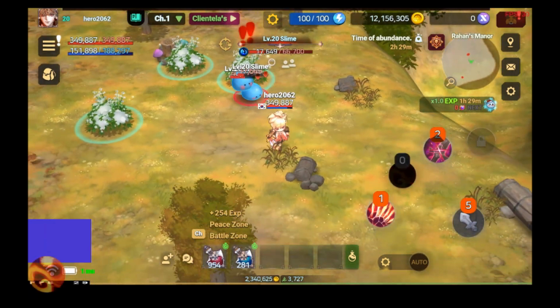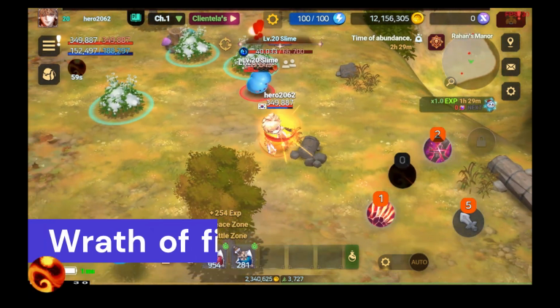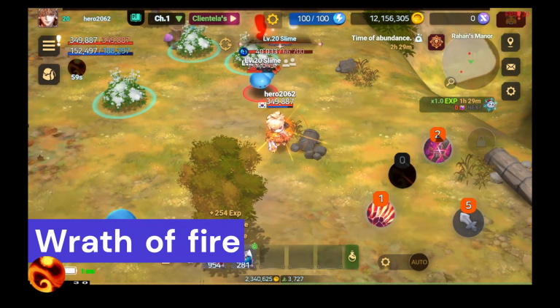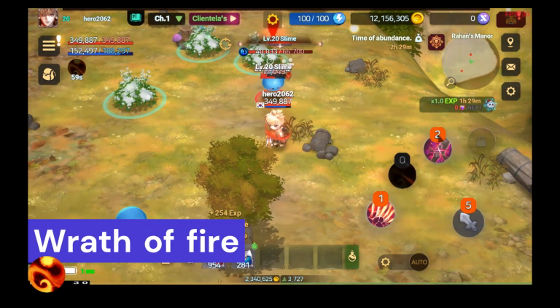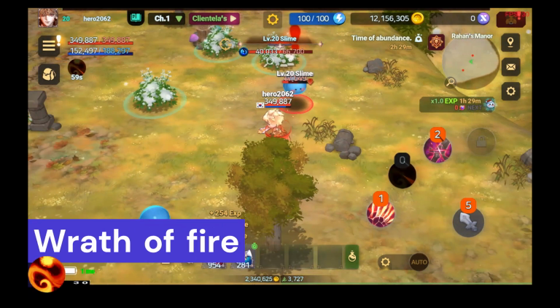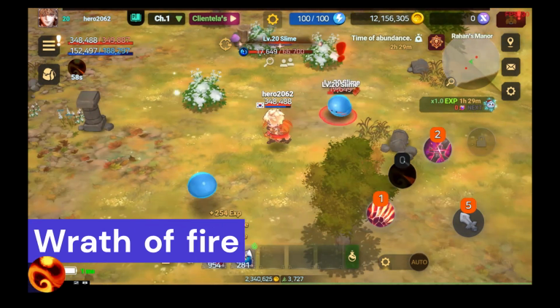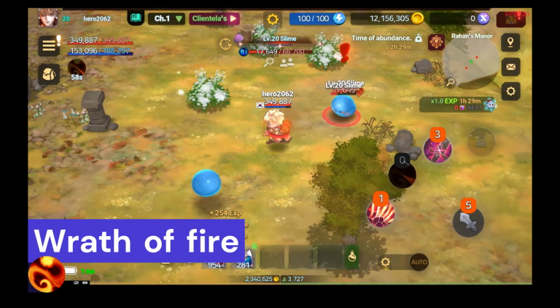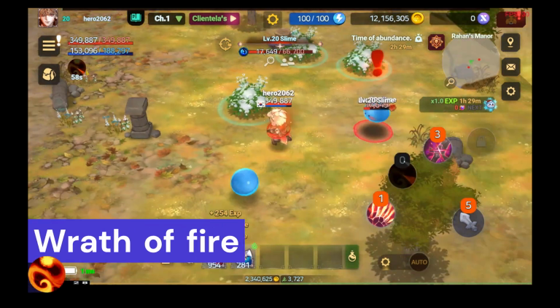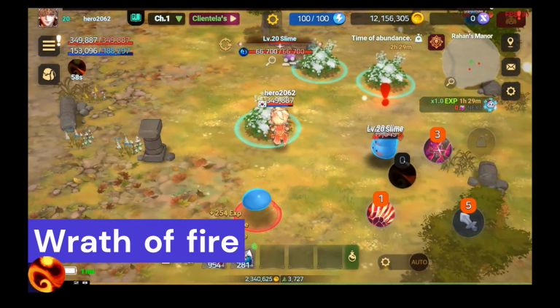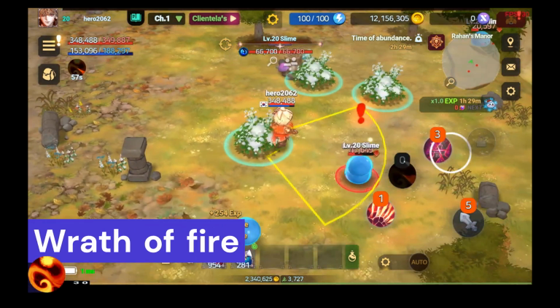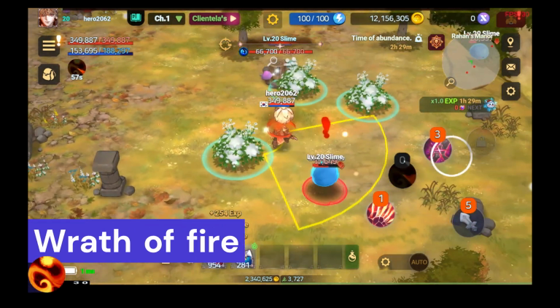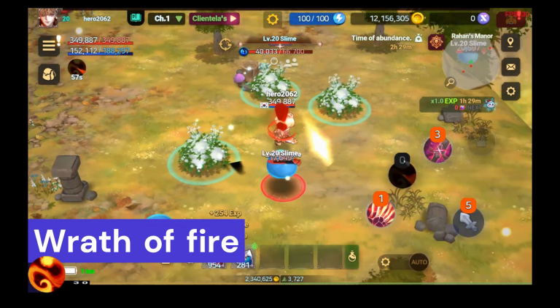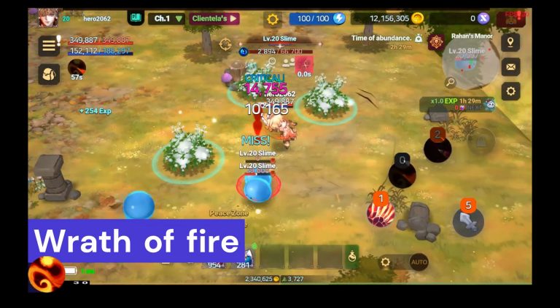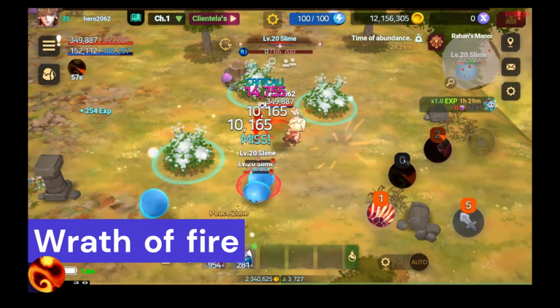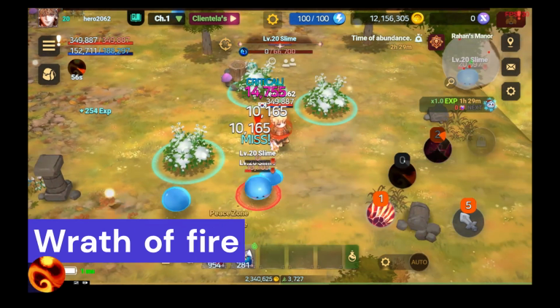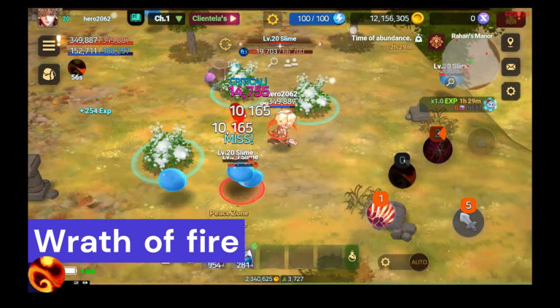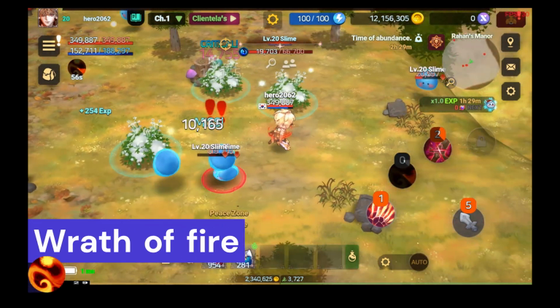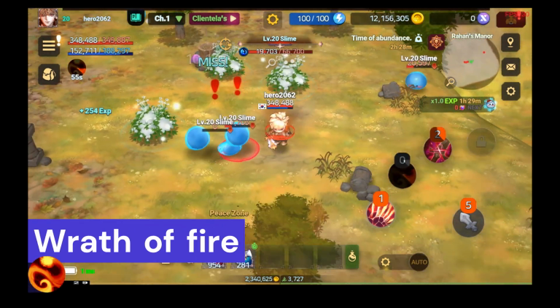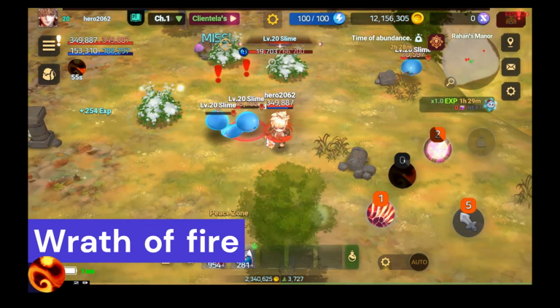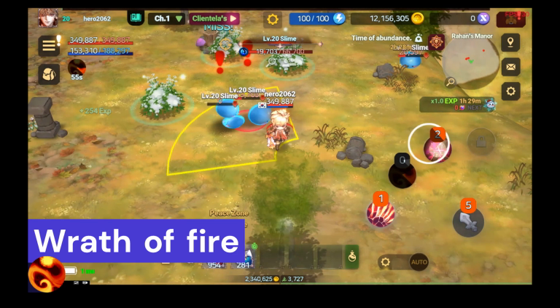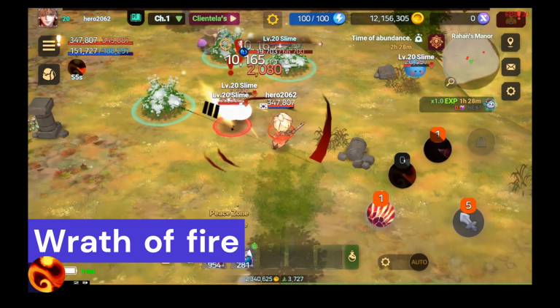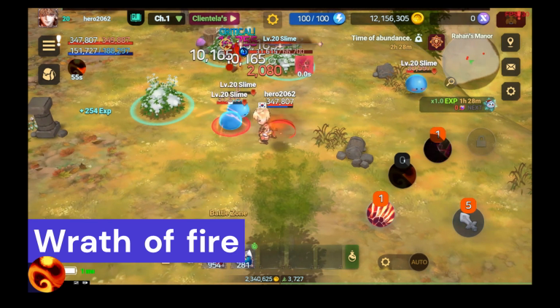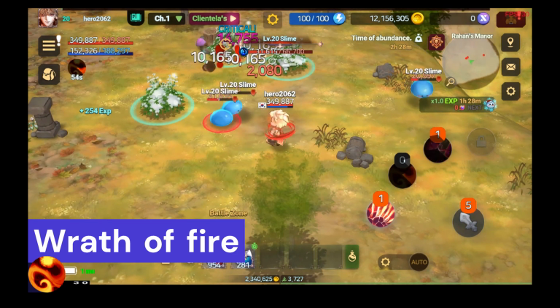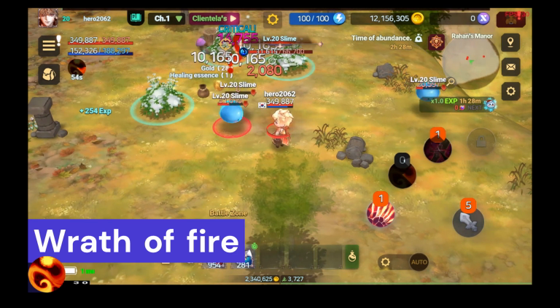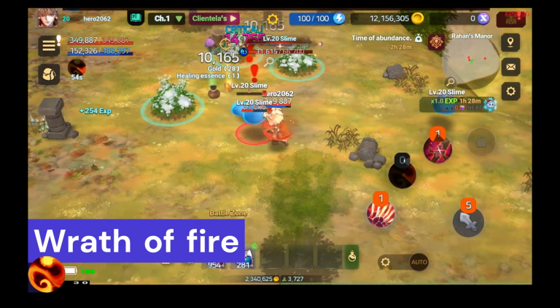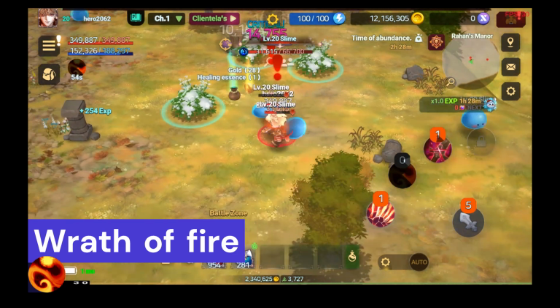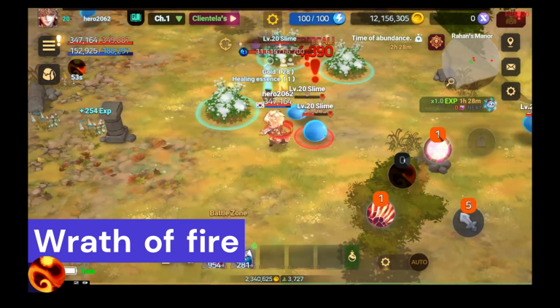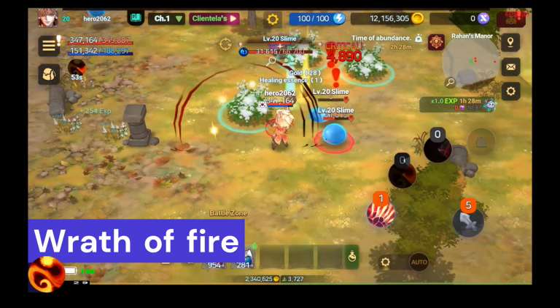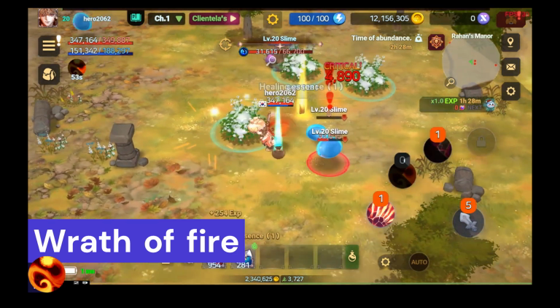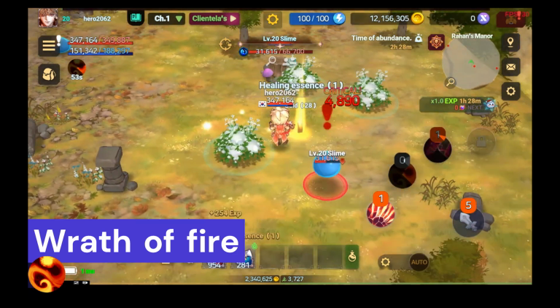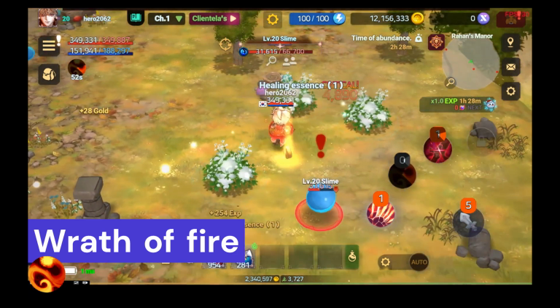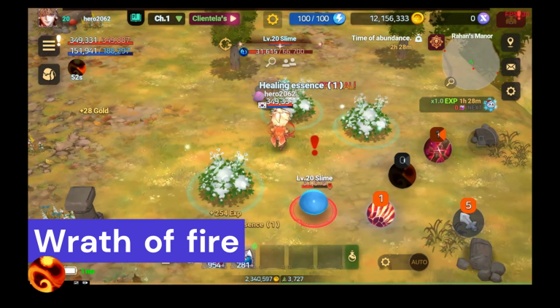Wrath of Fire: Temporarily reduces skill reload time and increases movement speed. Drains HP per second while active.